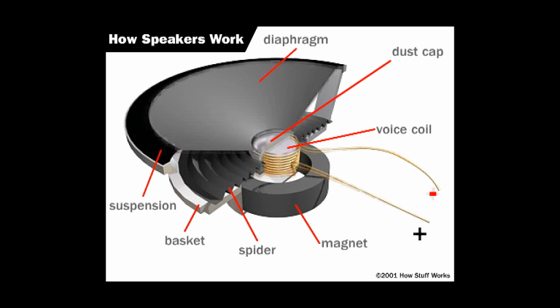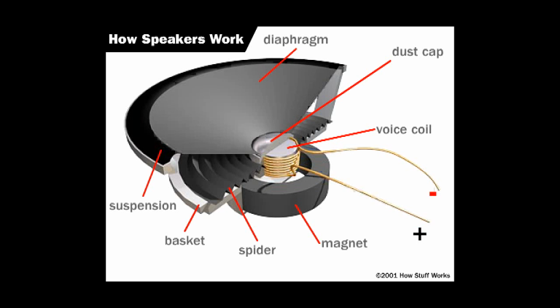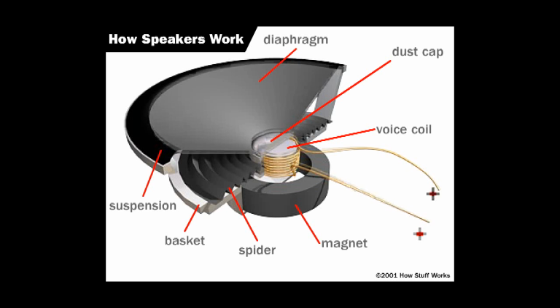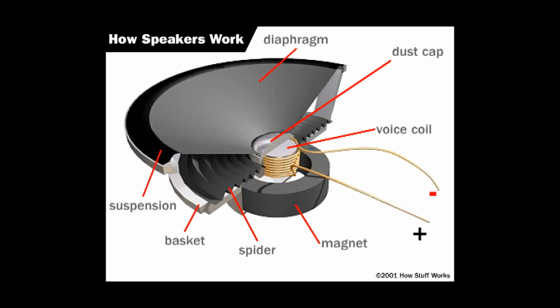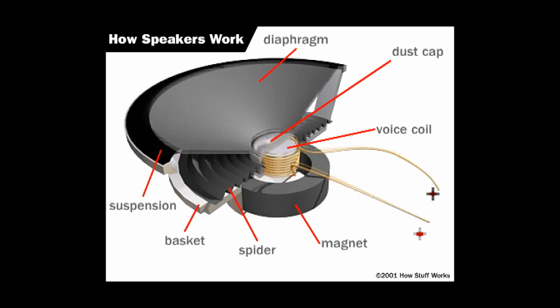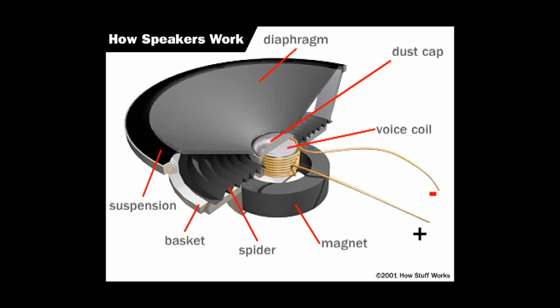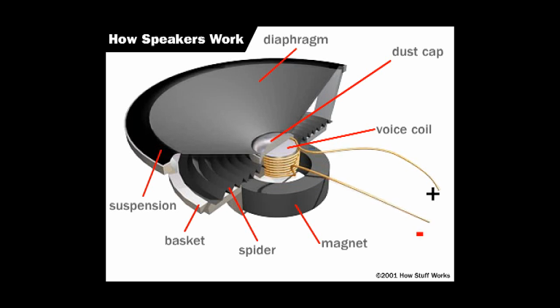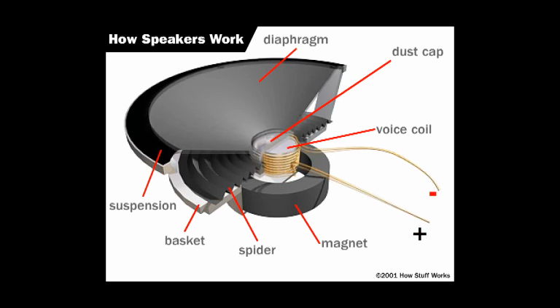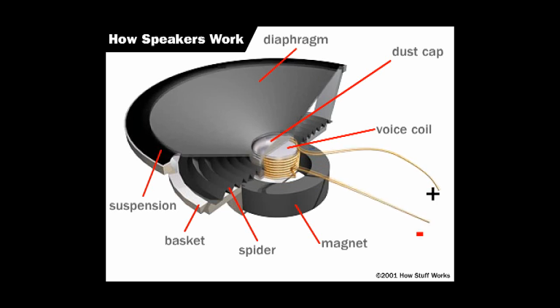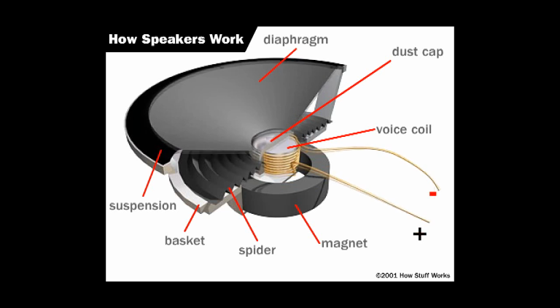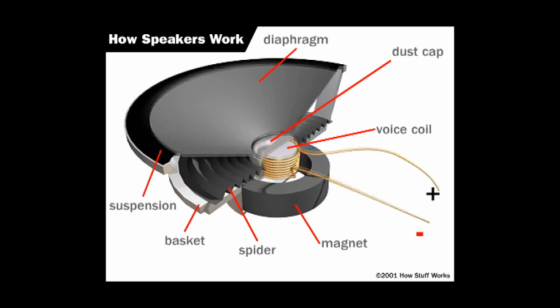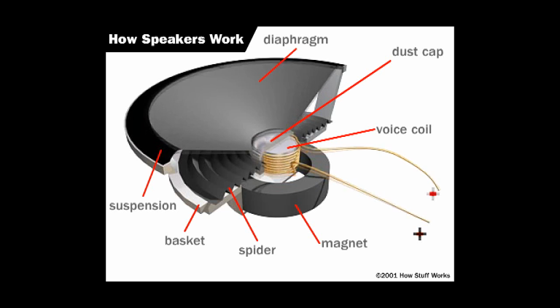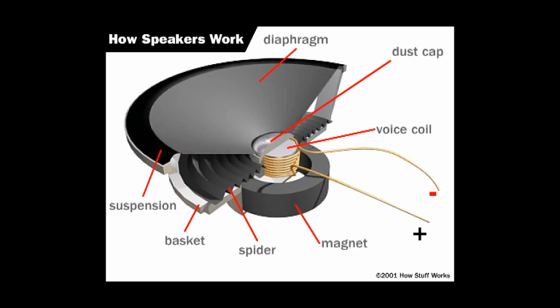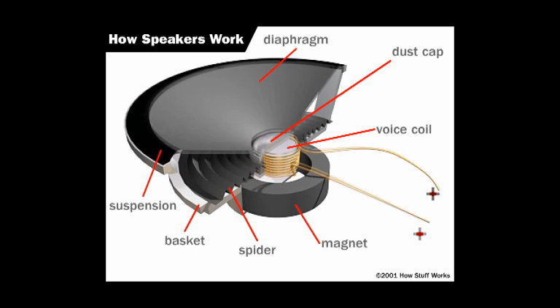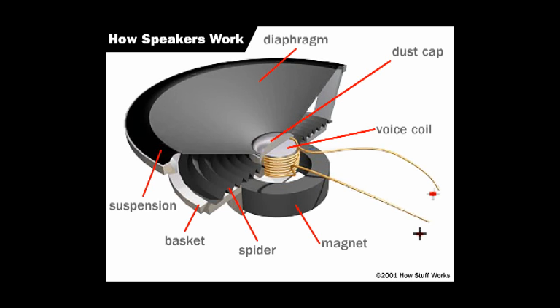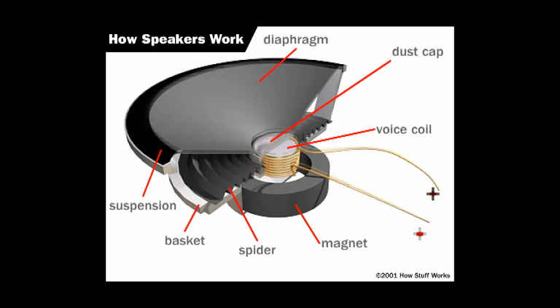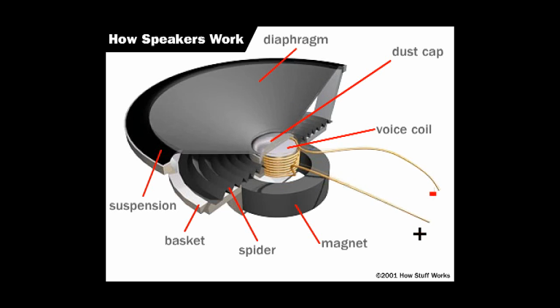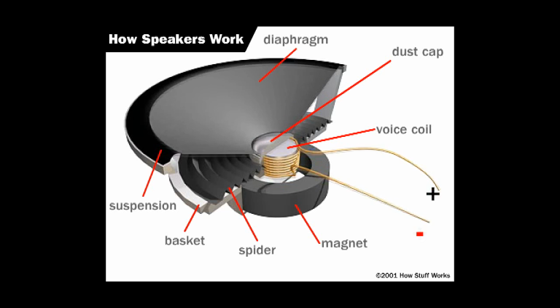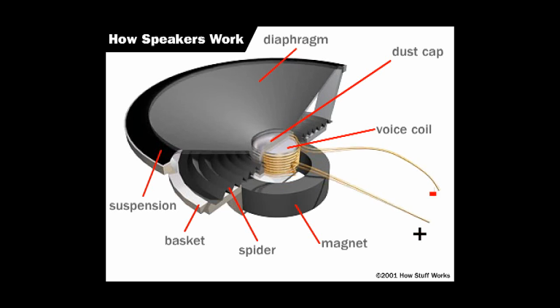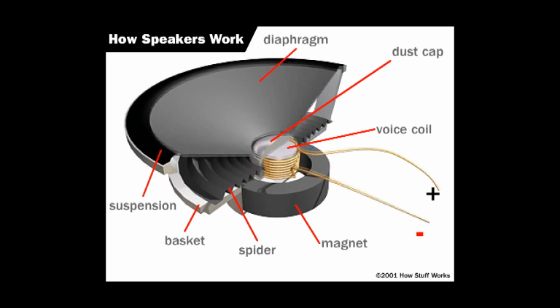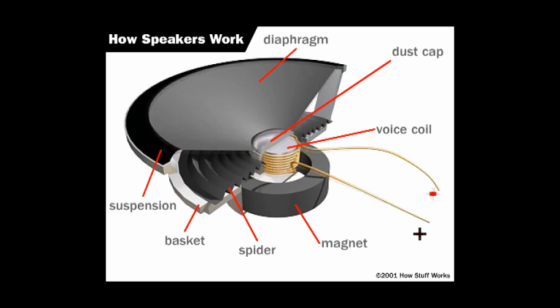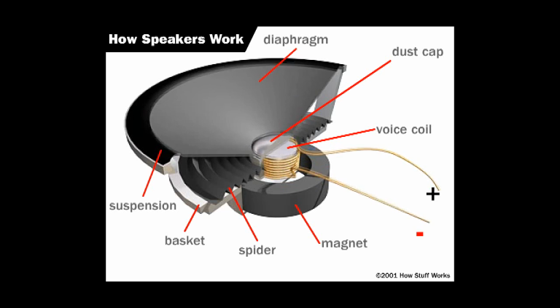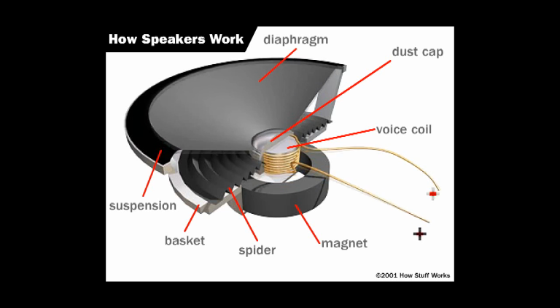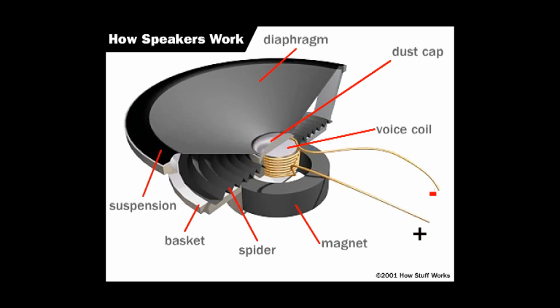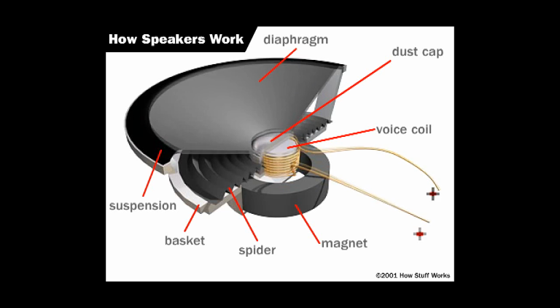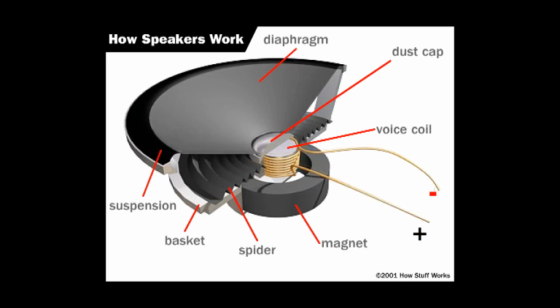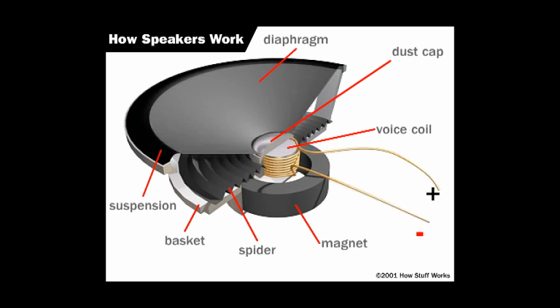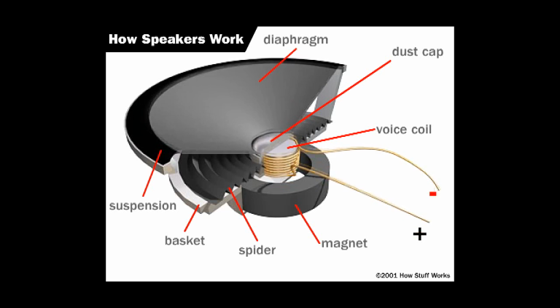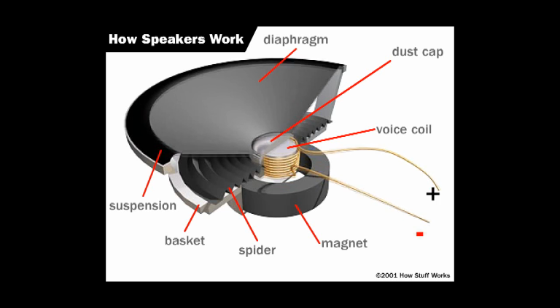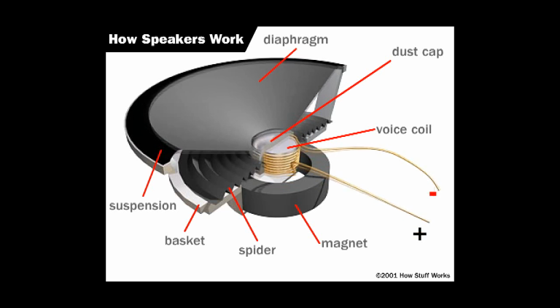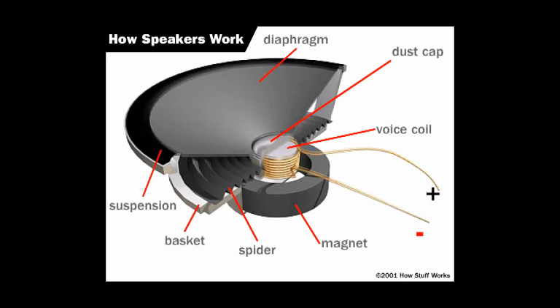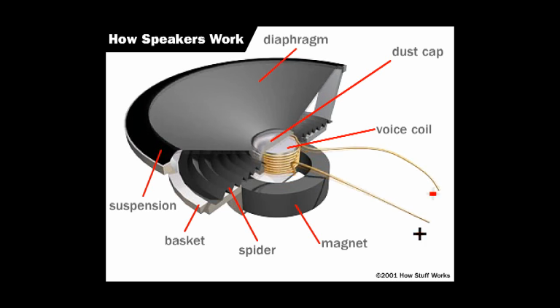As you know, in a normal speaker, the magnet stays still. The coil vibrates, producing sound.